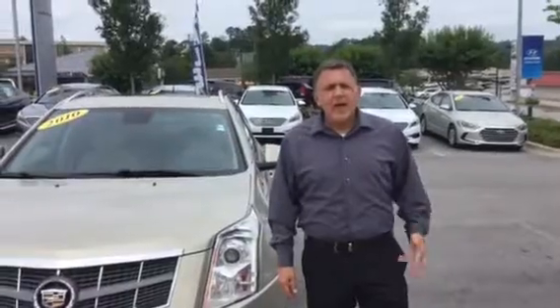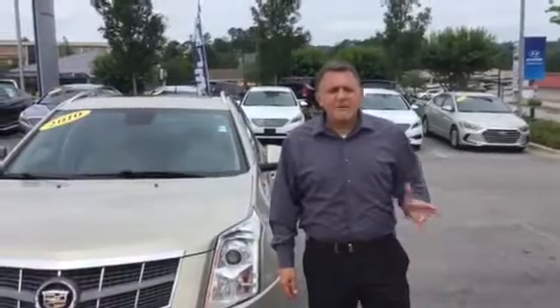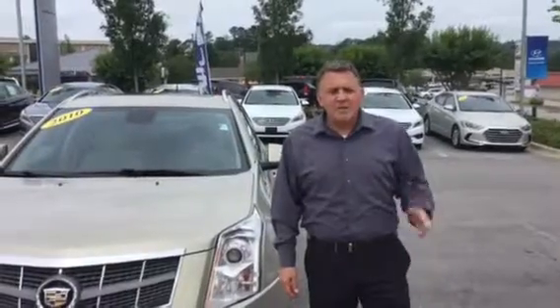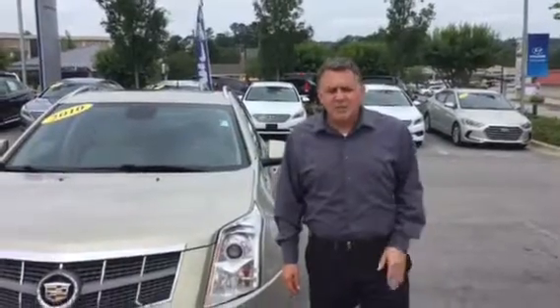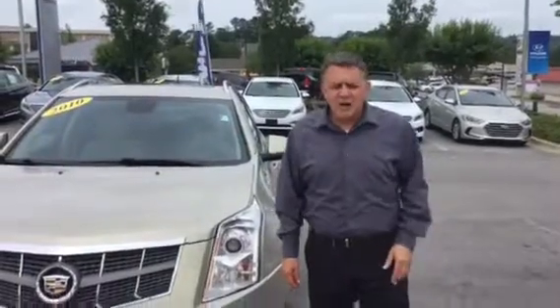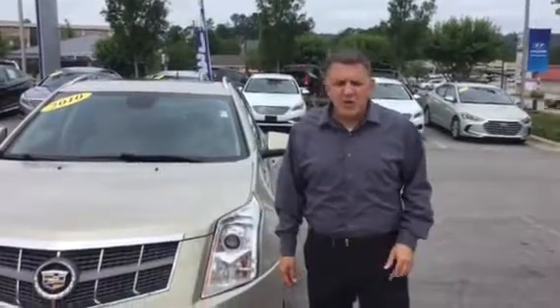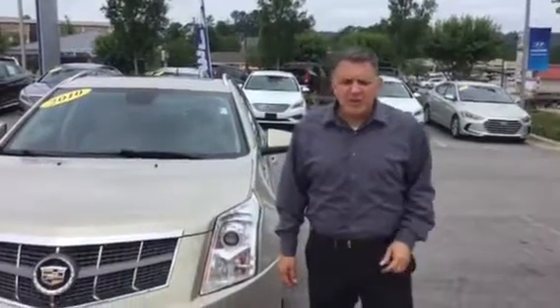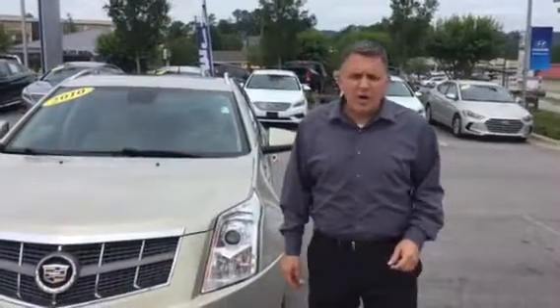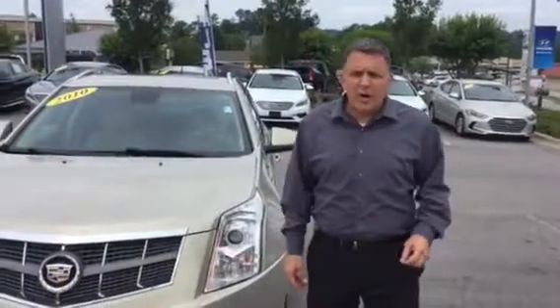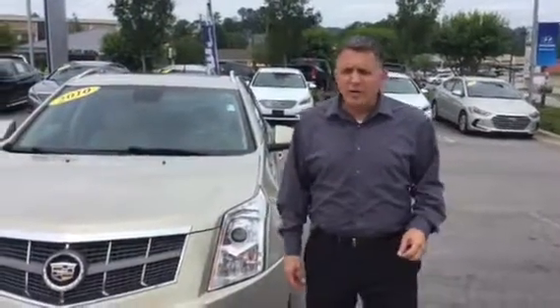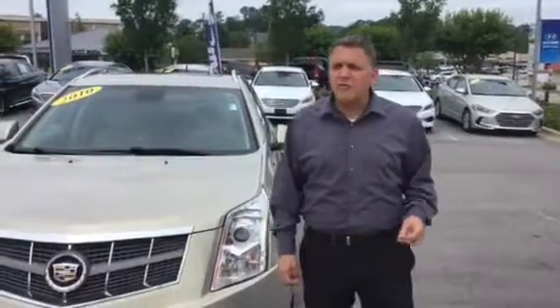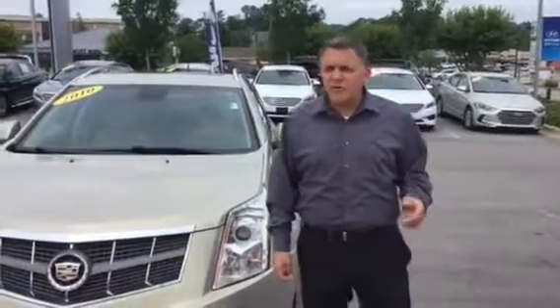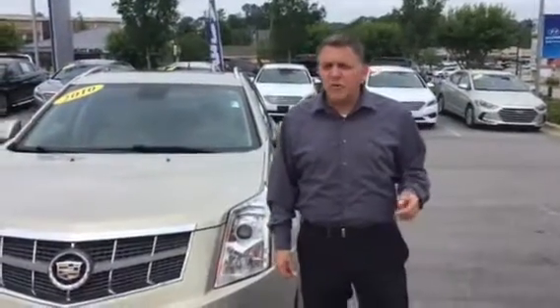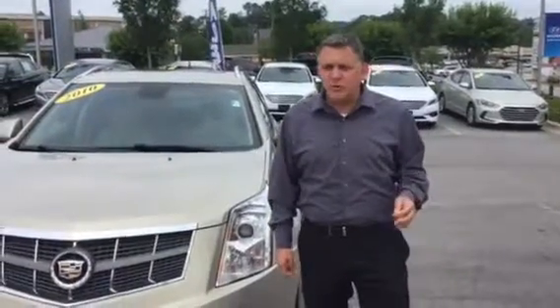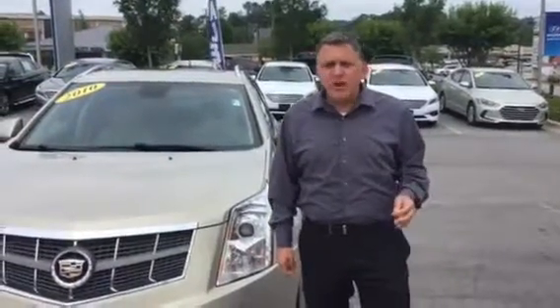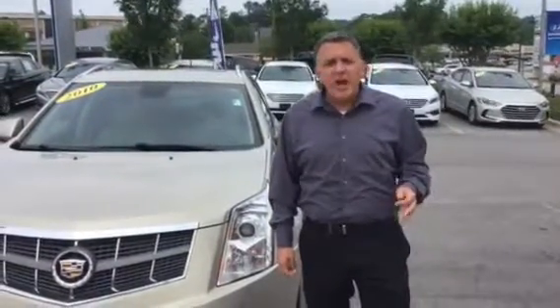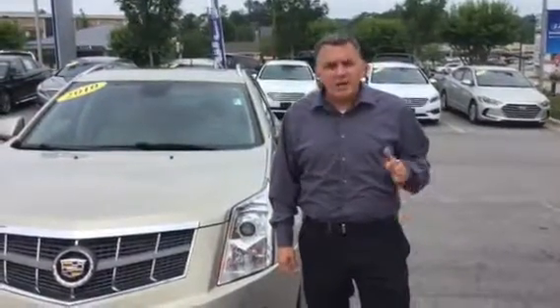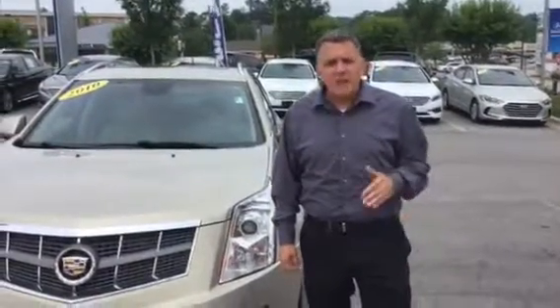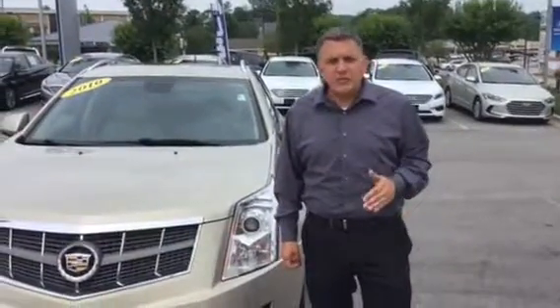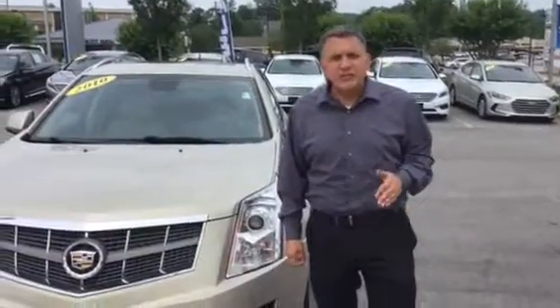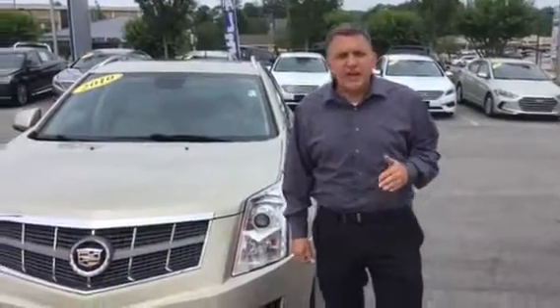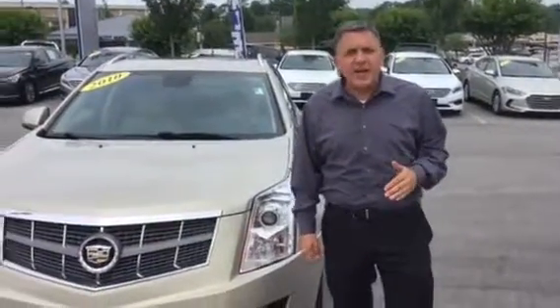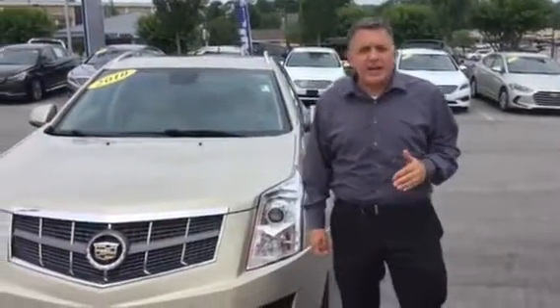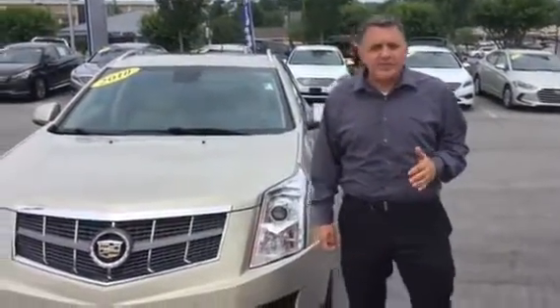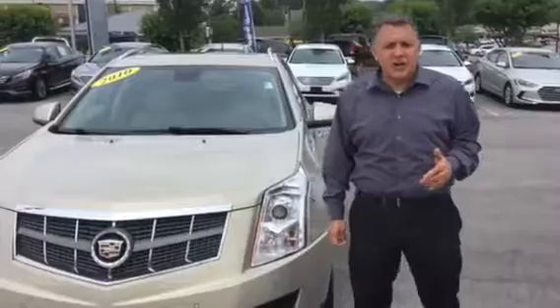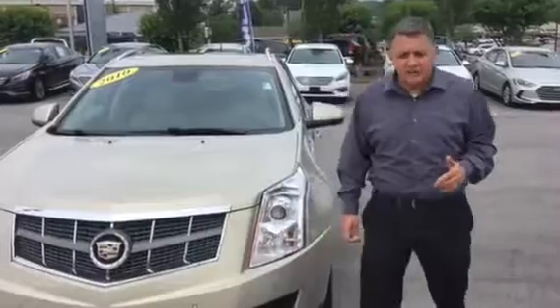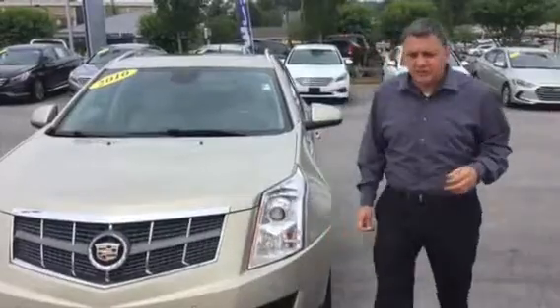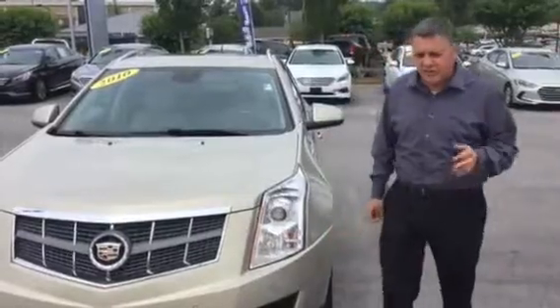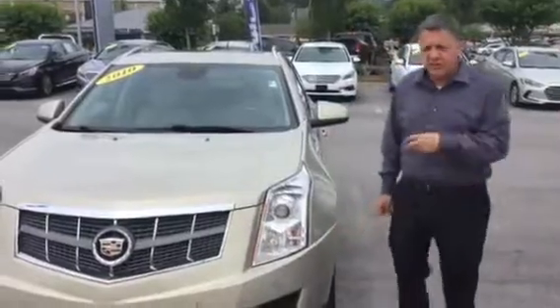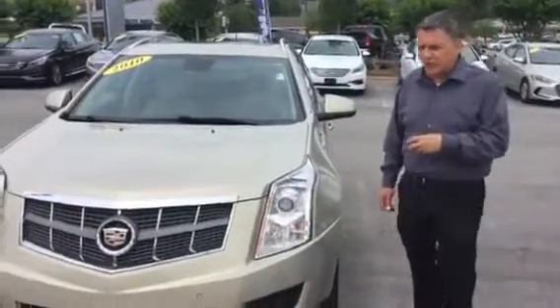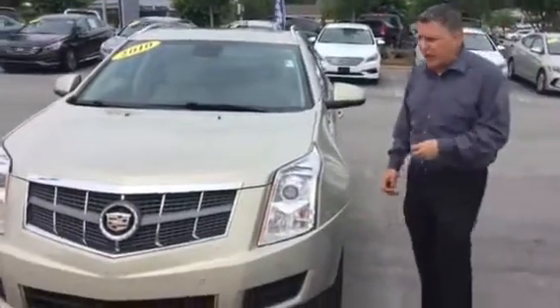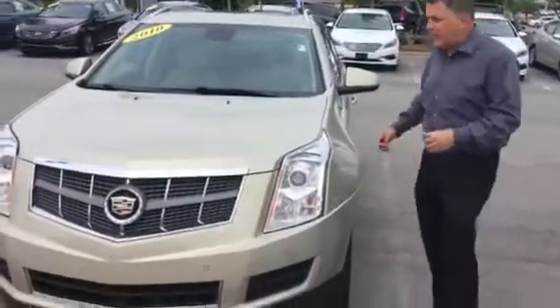Hi Thomas, this is Andrew here at Tamron Hyundai. I want to thank you for your interest in the 2010 Cadillac SRX. Let's take a look at it.